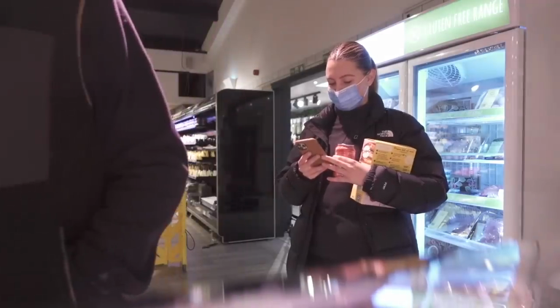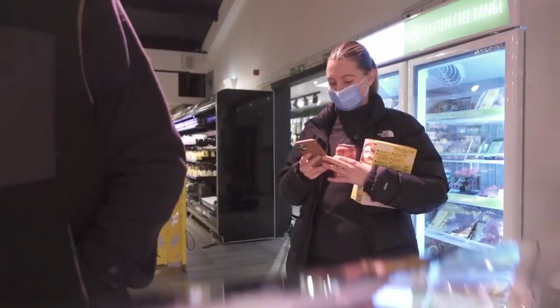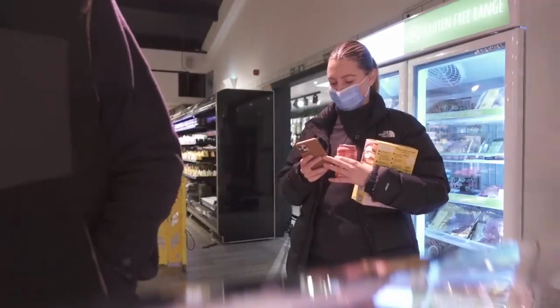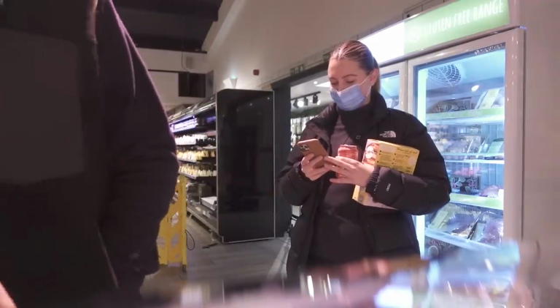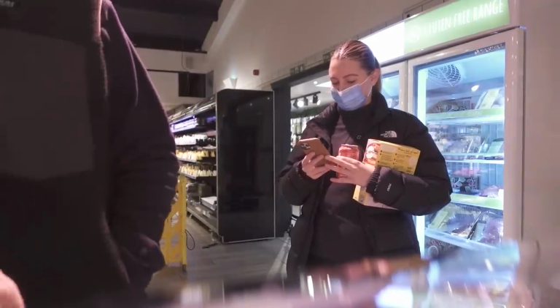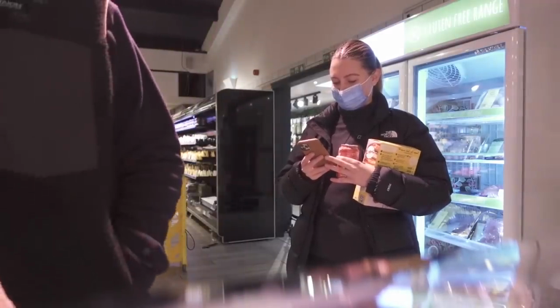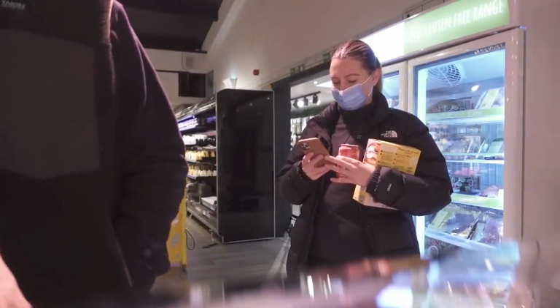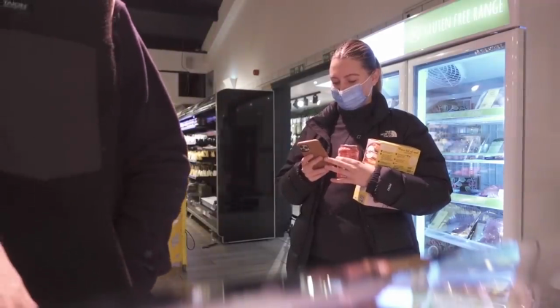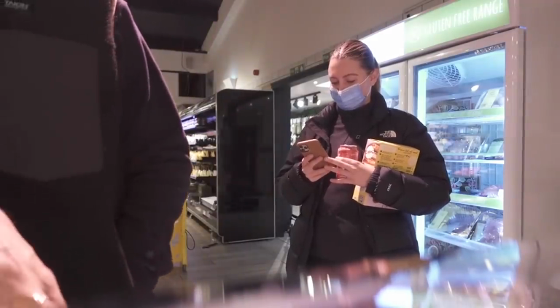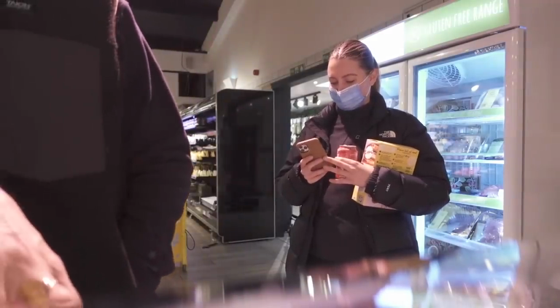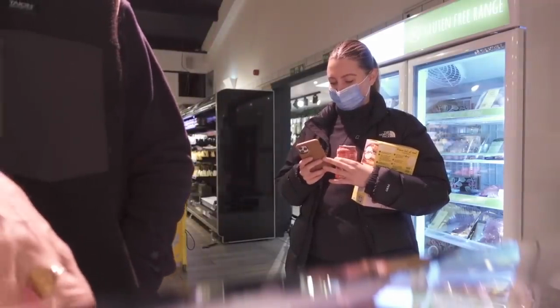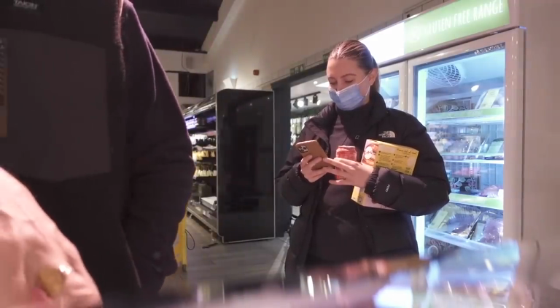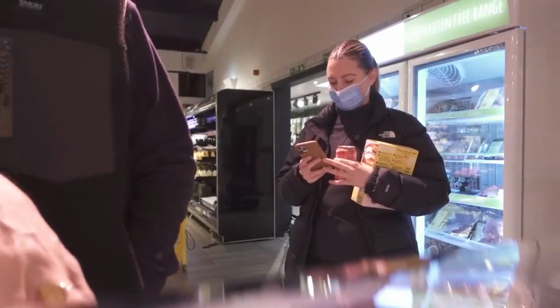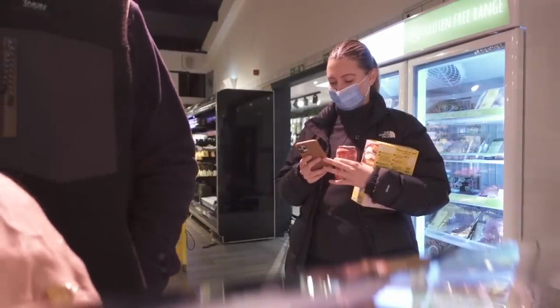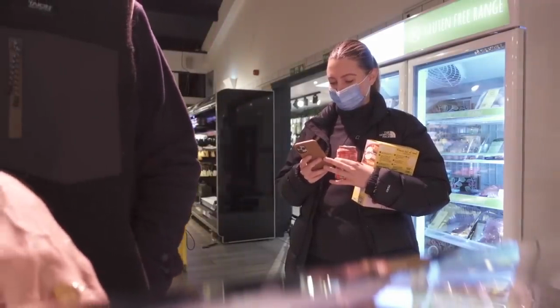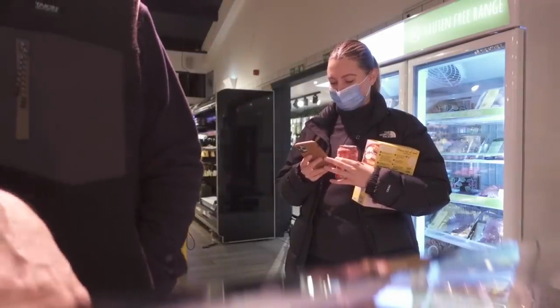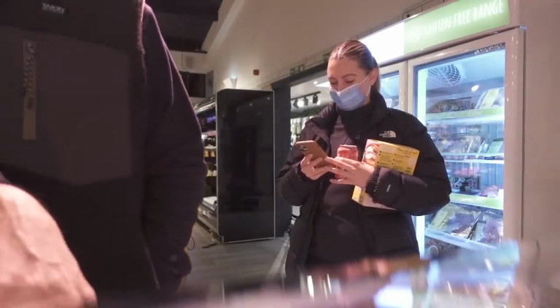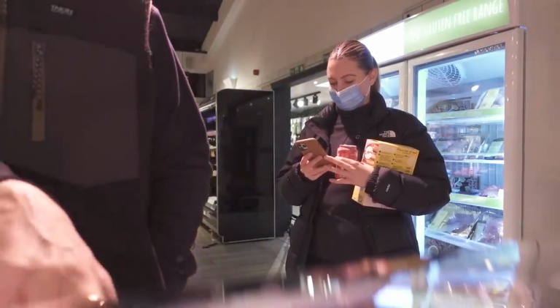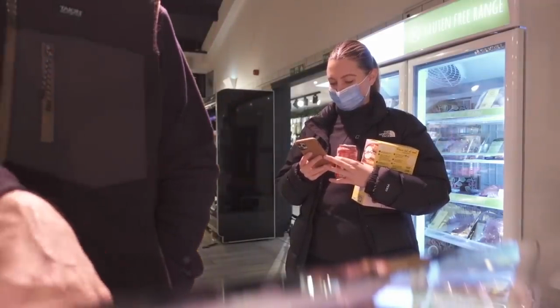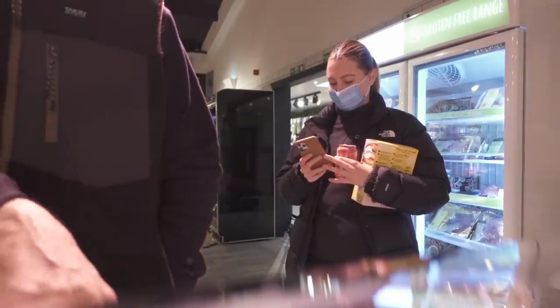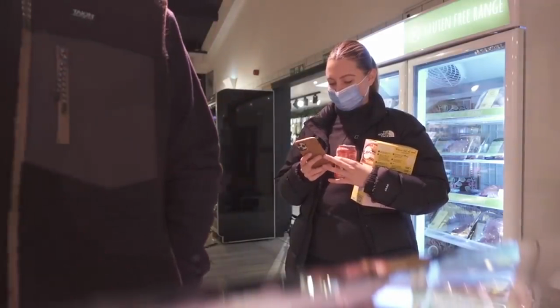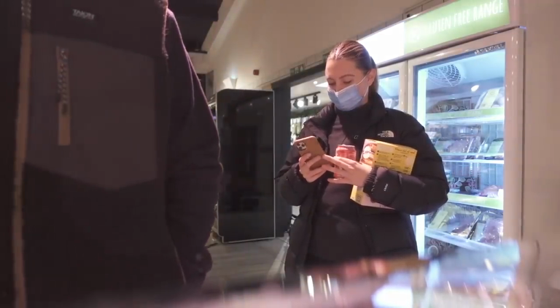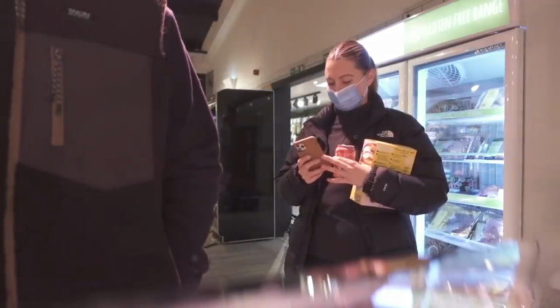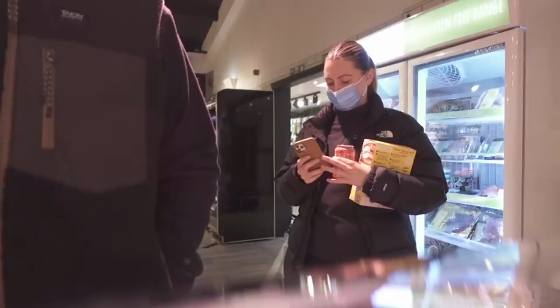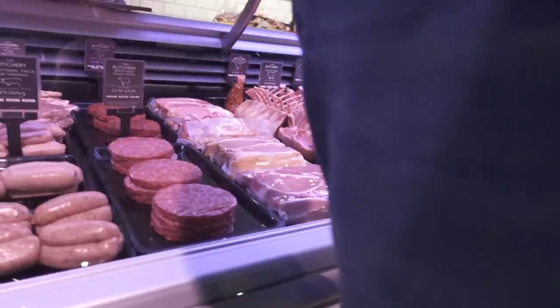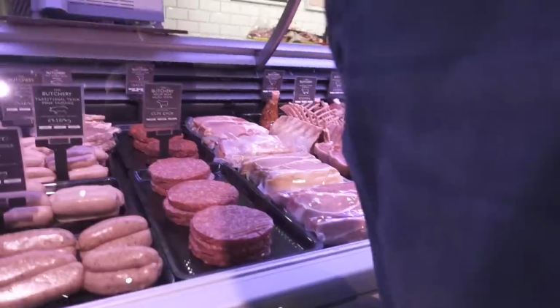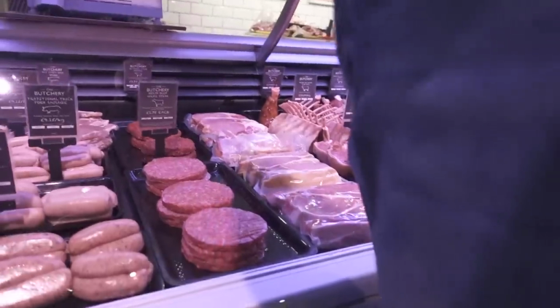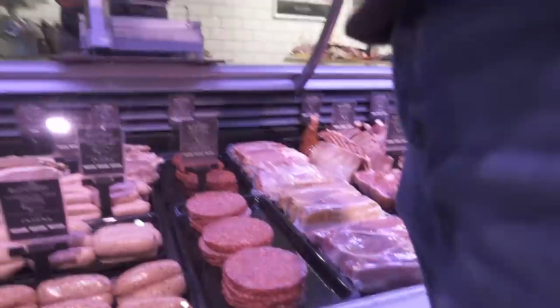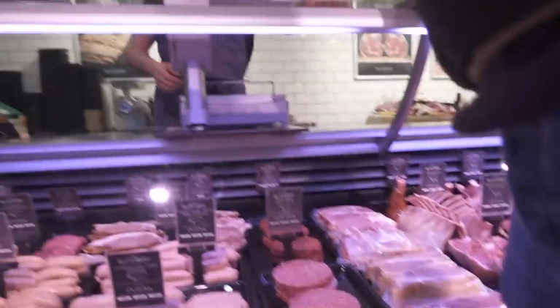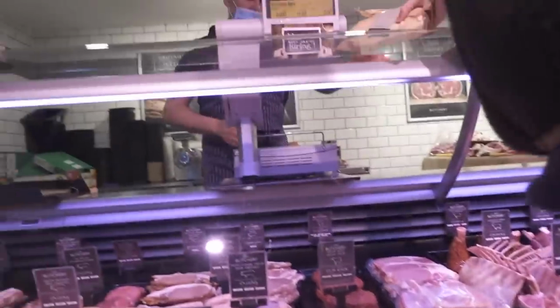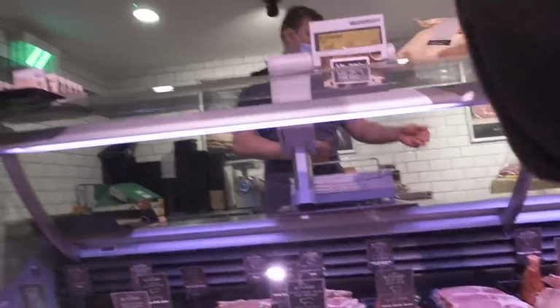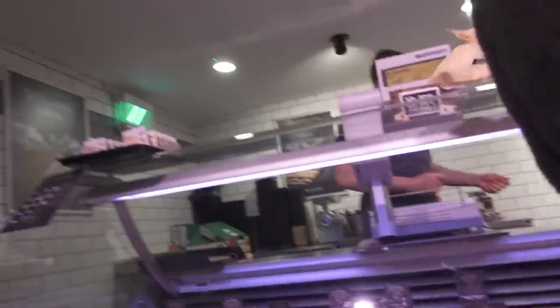Can I just get six slices of the back bacon, being non-smoking? Let's go to that, thank you very much, cheers.